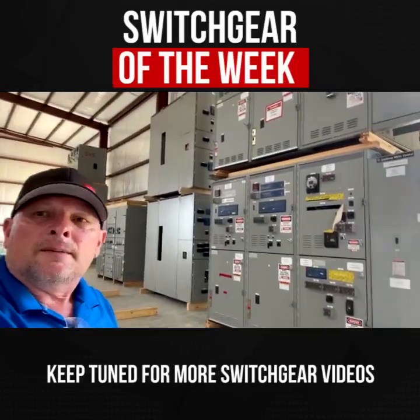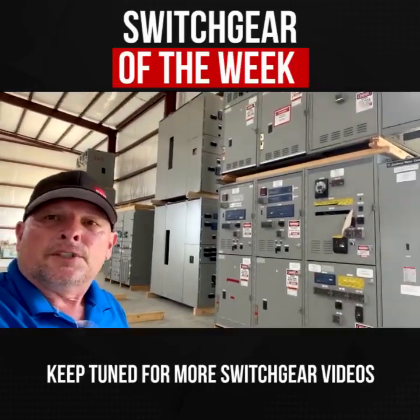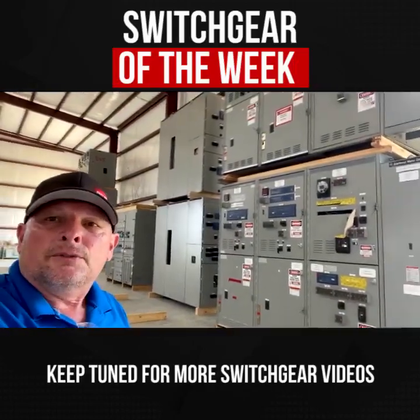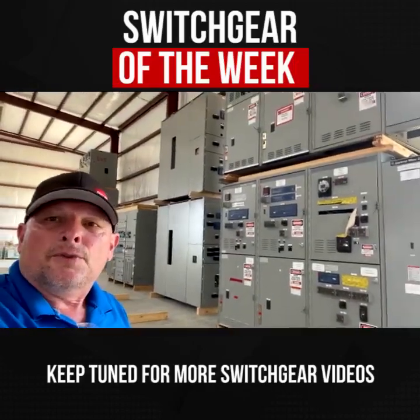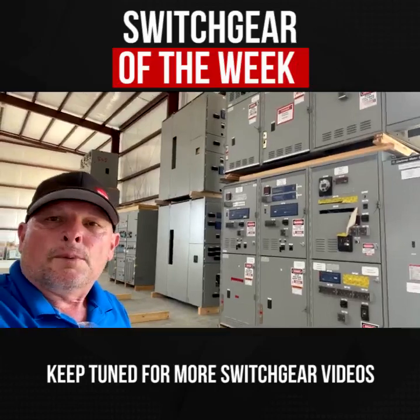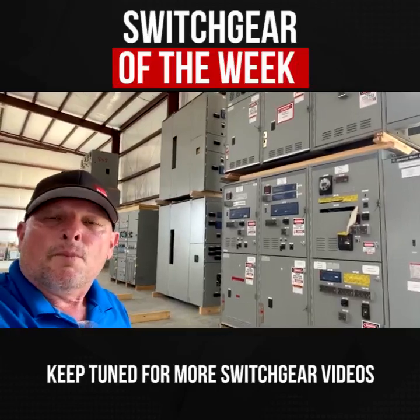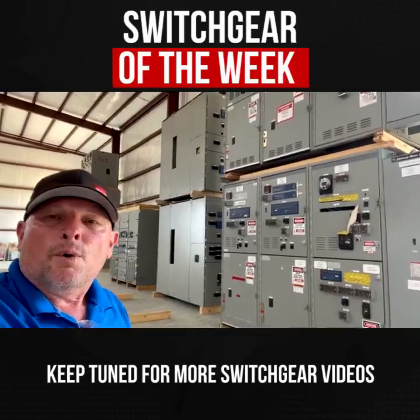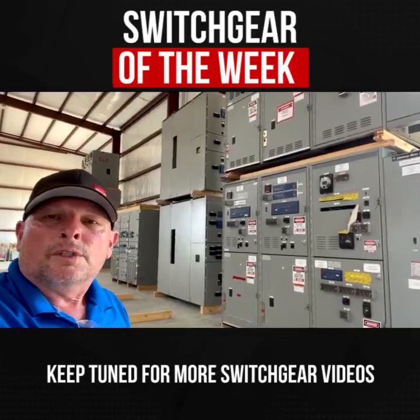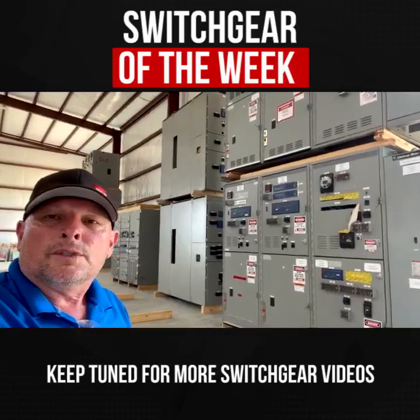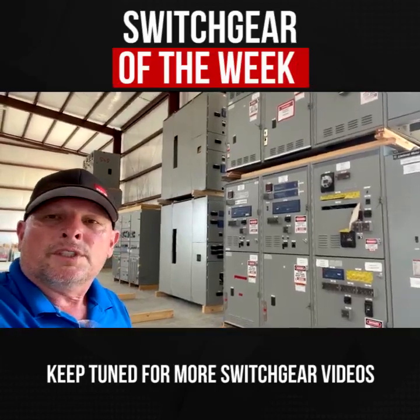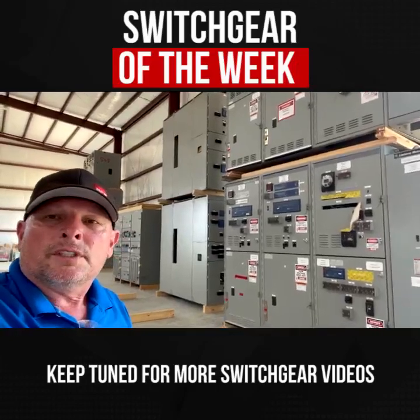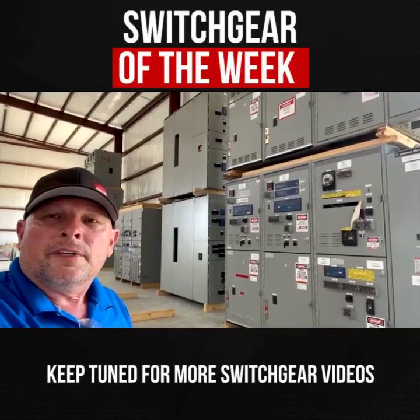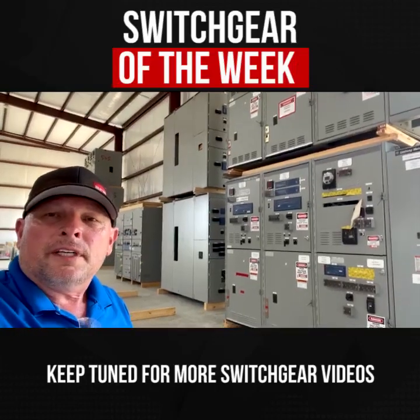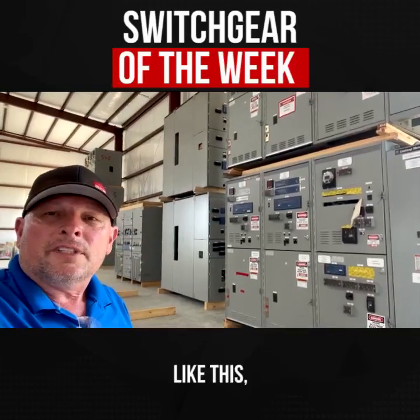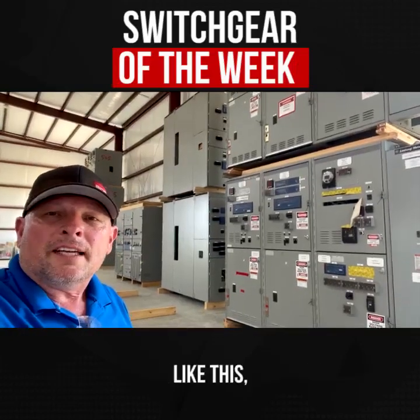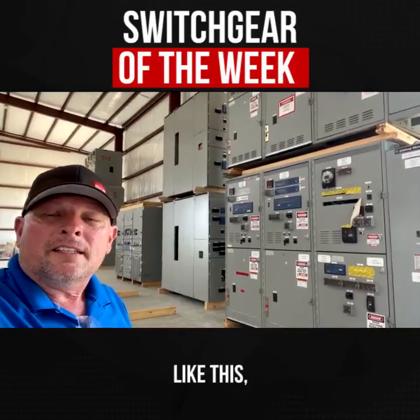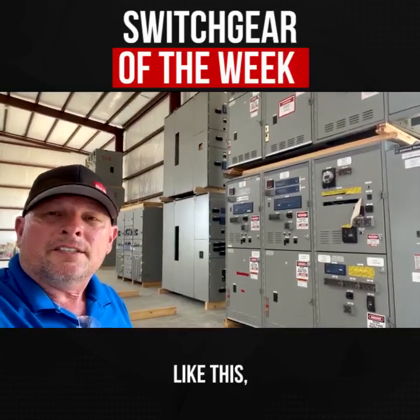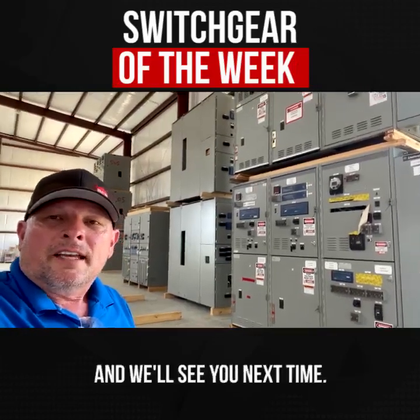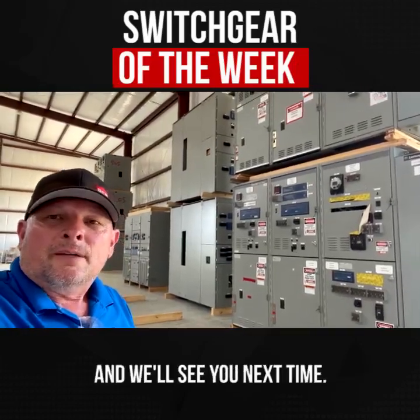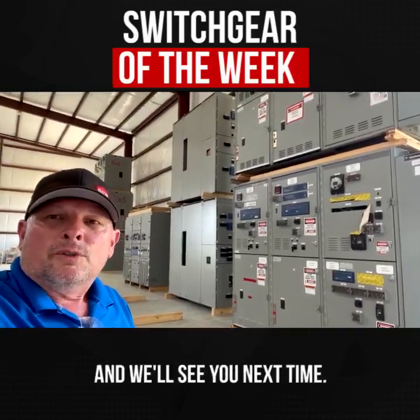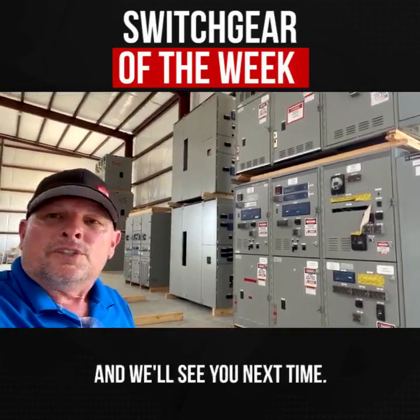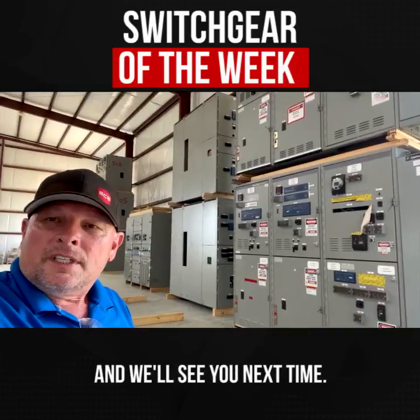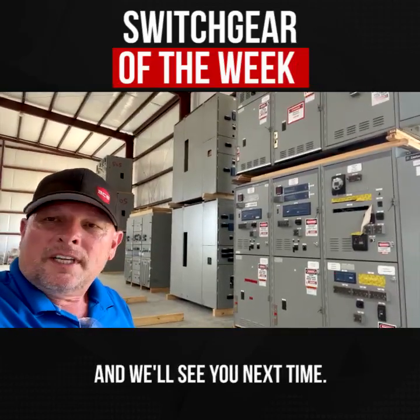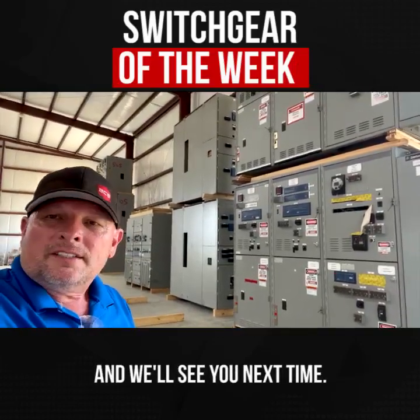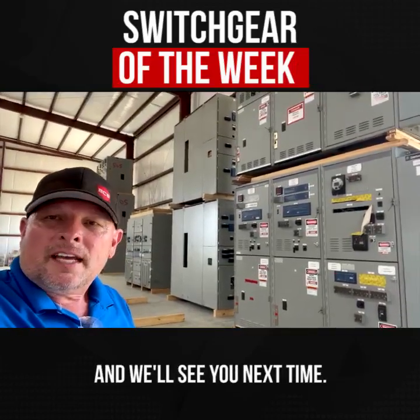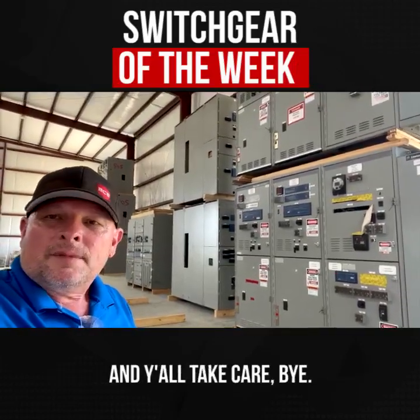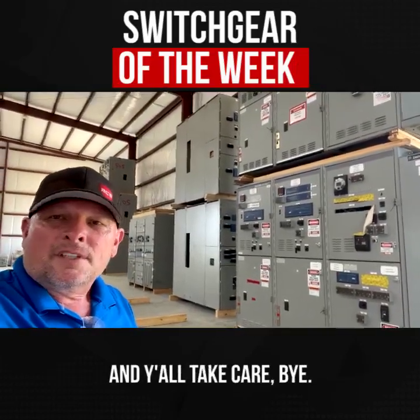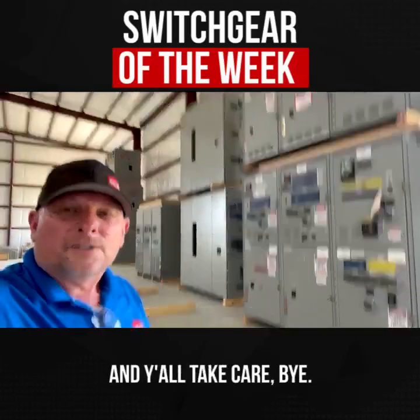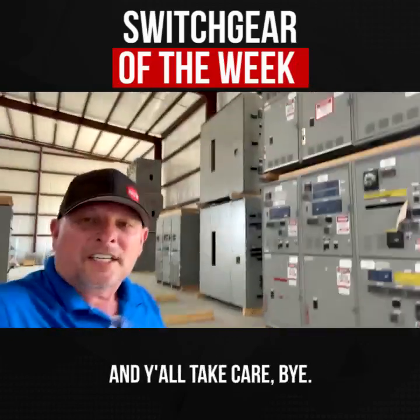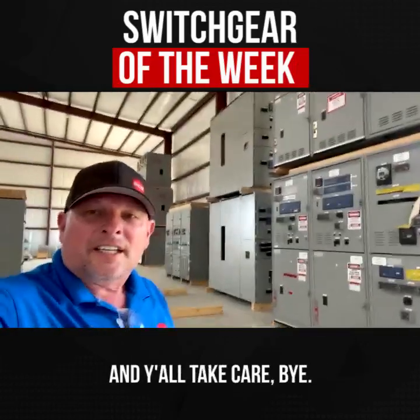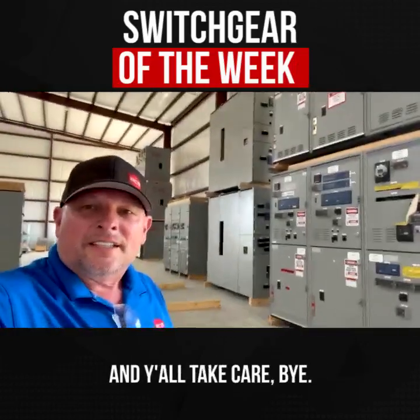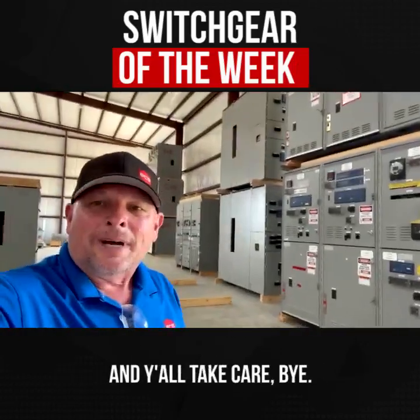Keep tuned for more switchgear videos like this and we'll see you next time. Y'all take care. Bye.